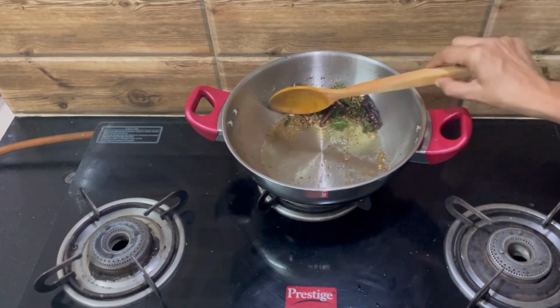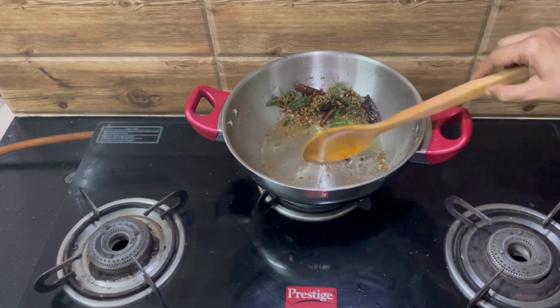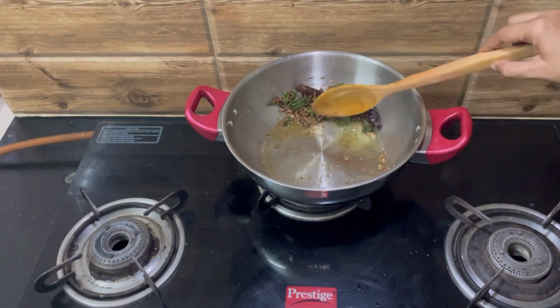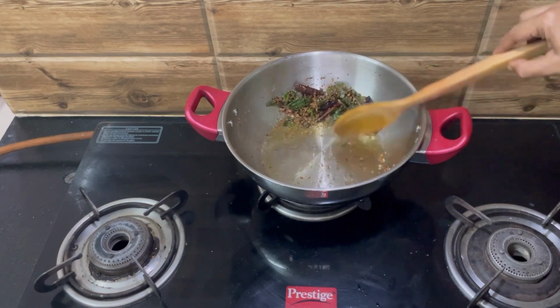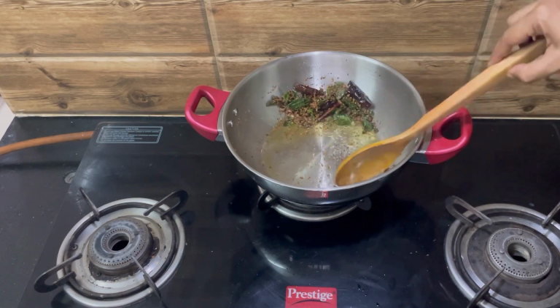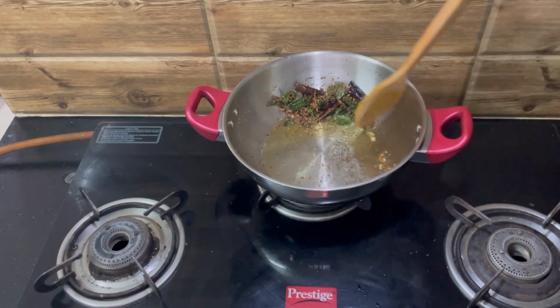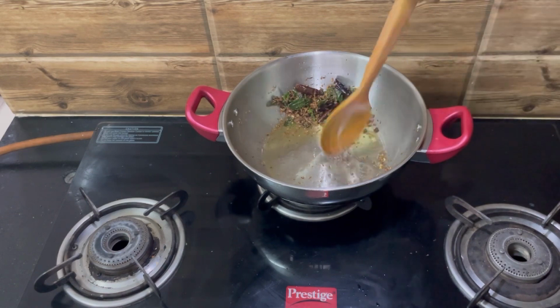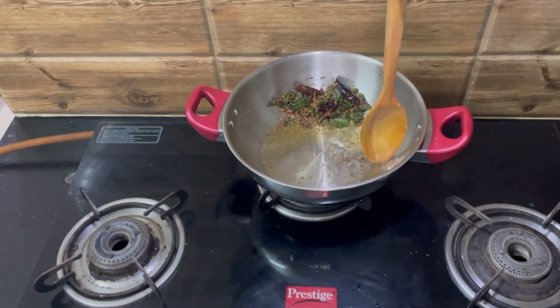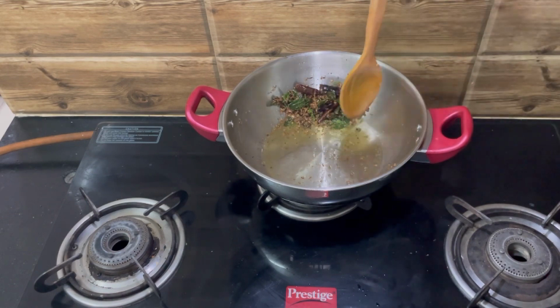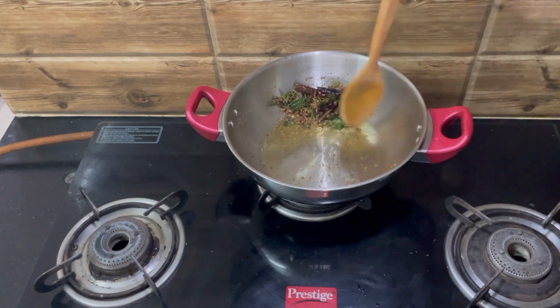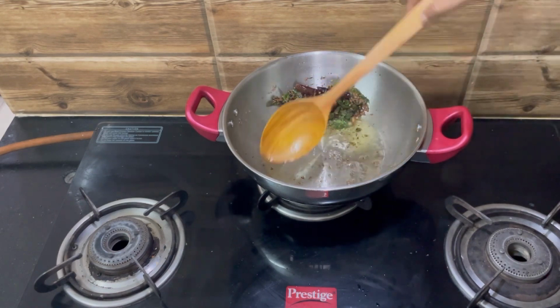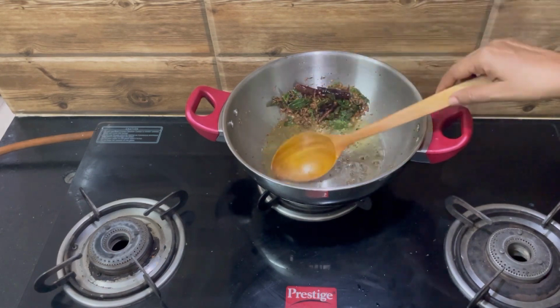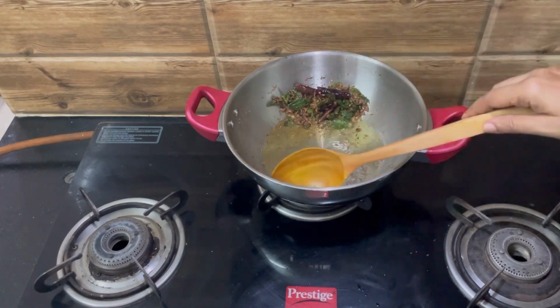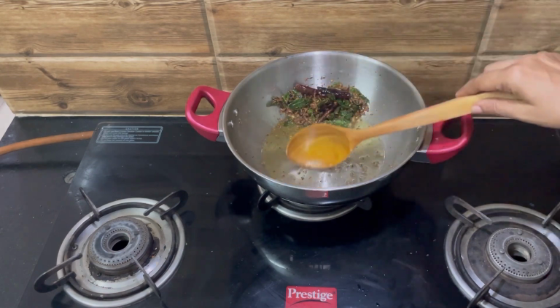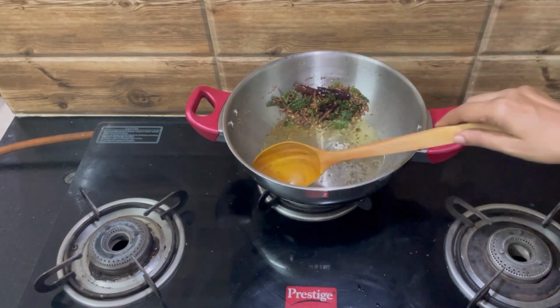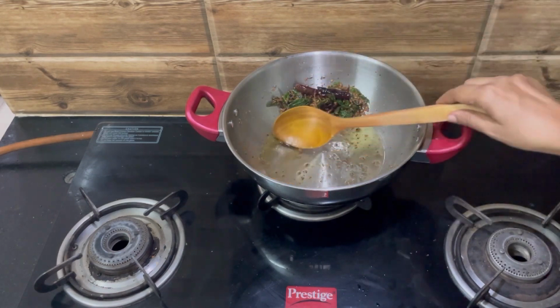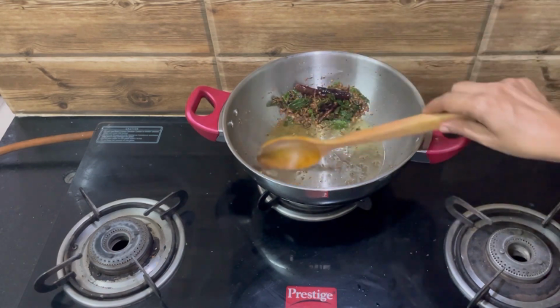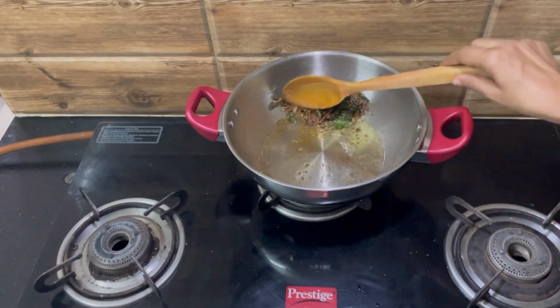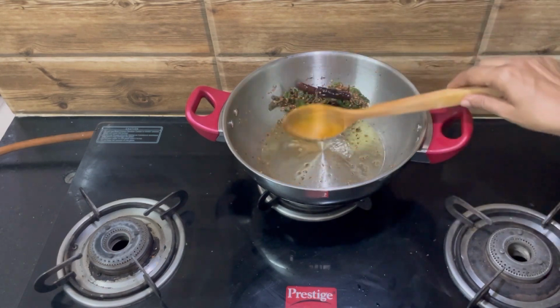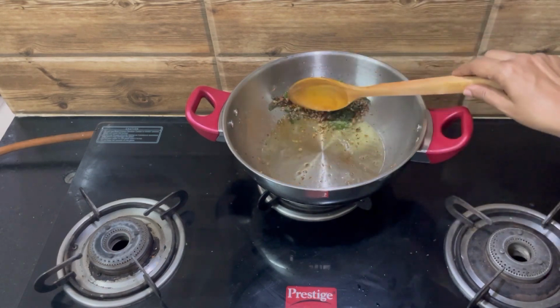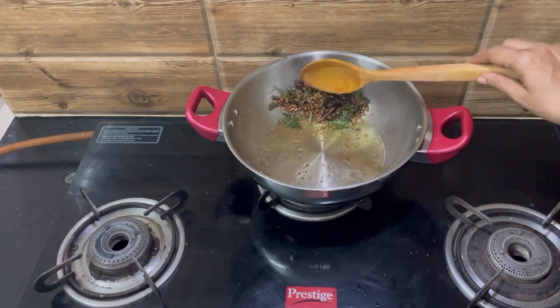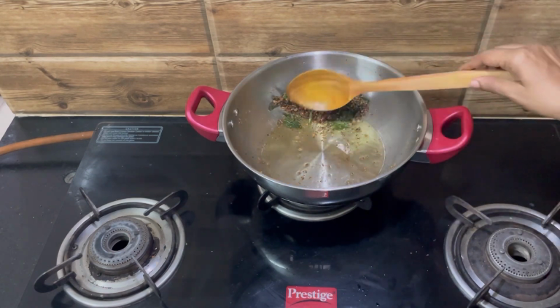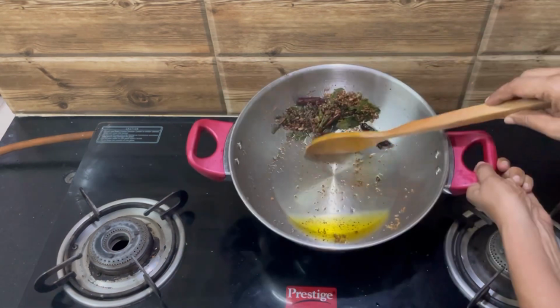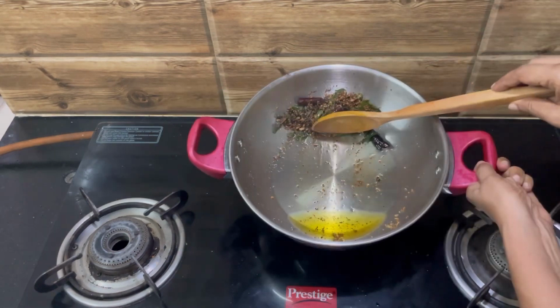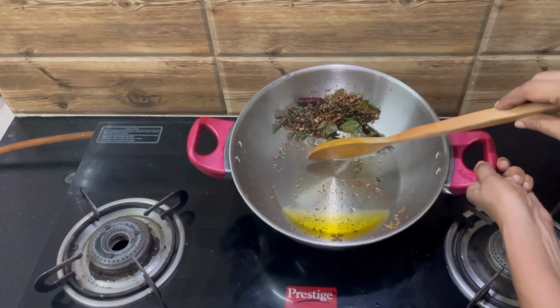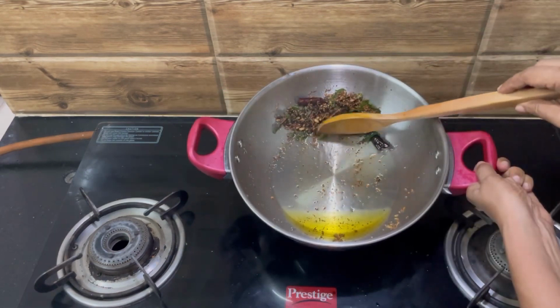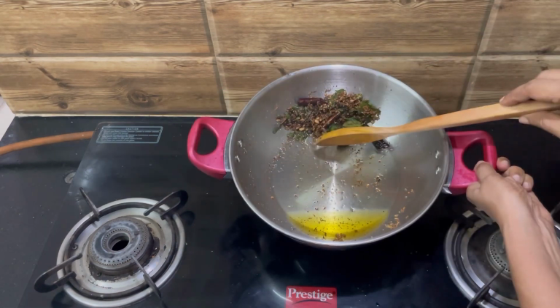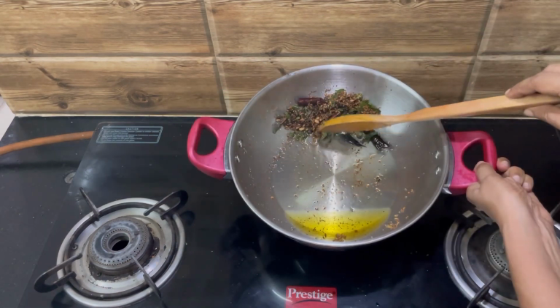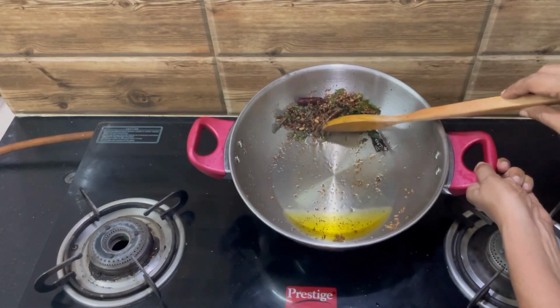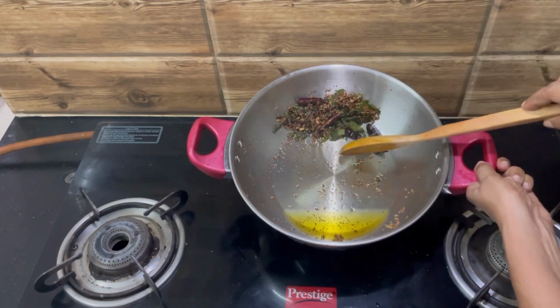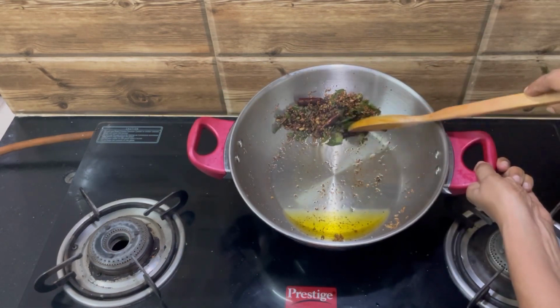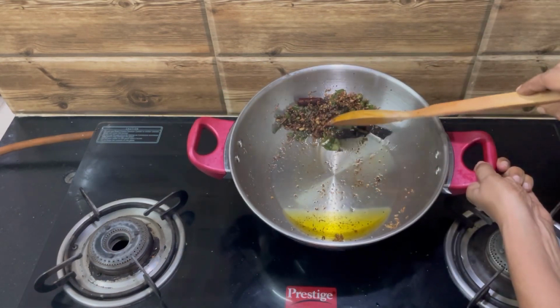Separate from the oil and take it out from the pan.